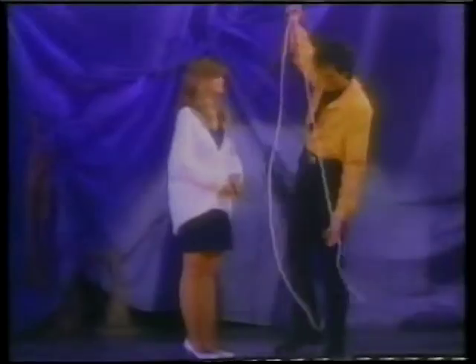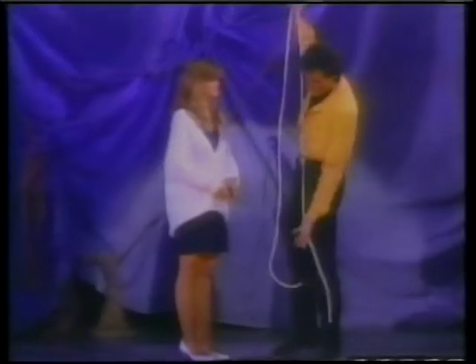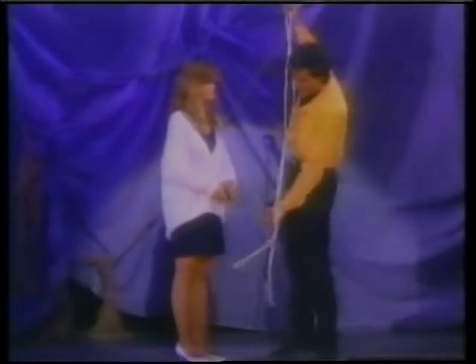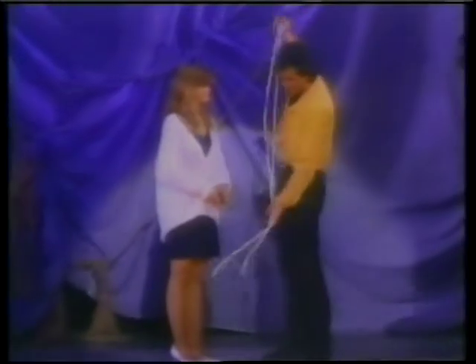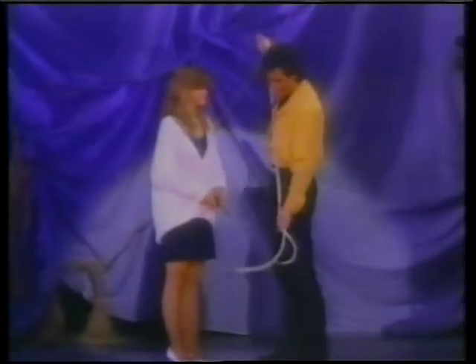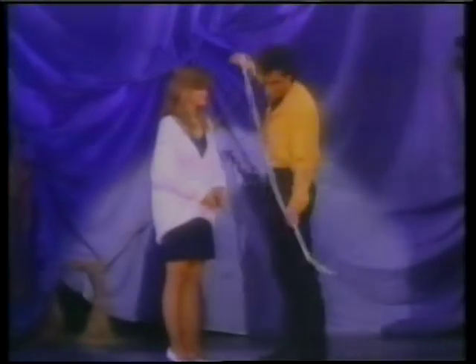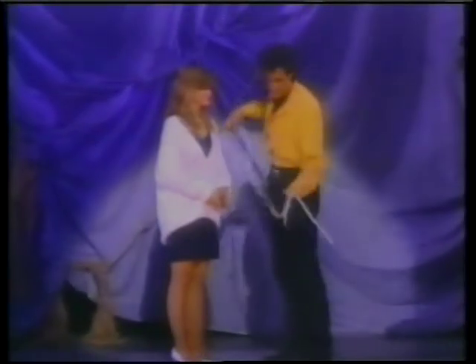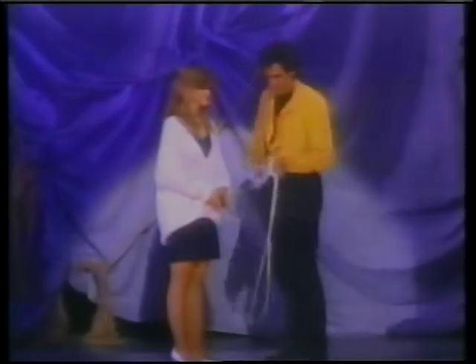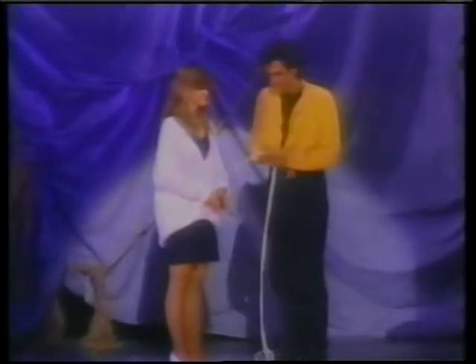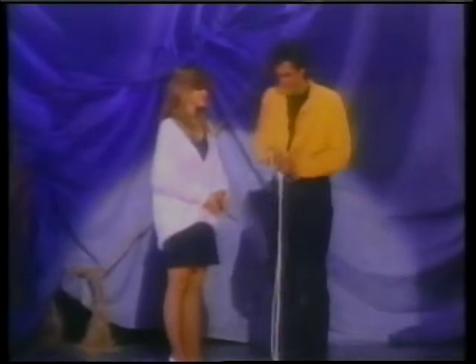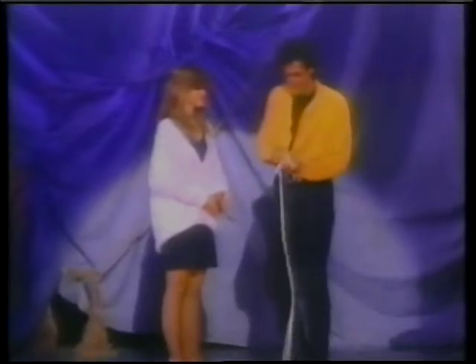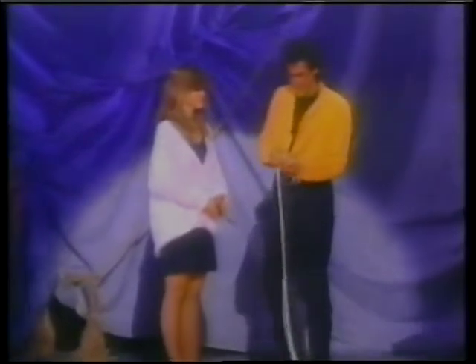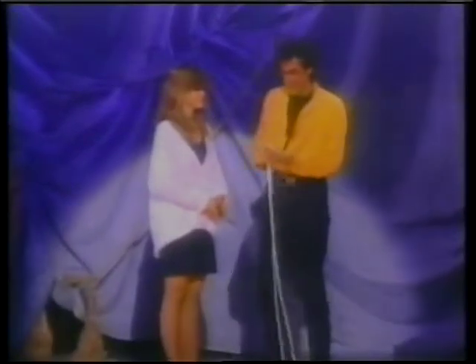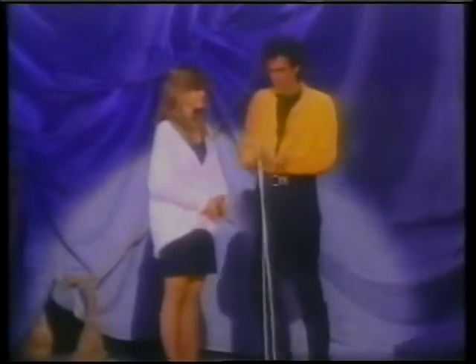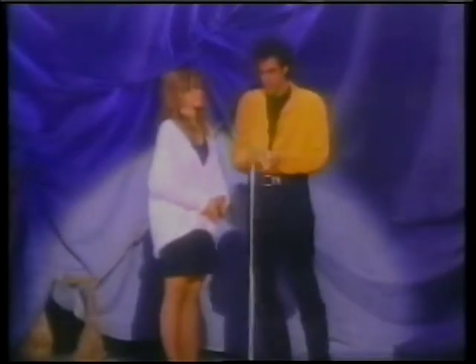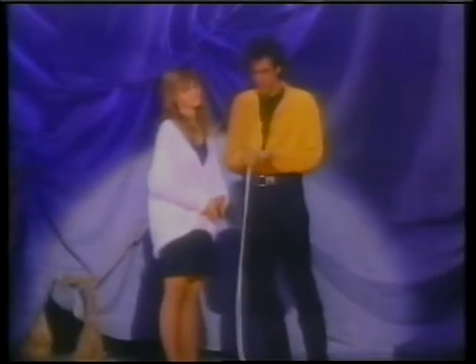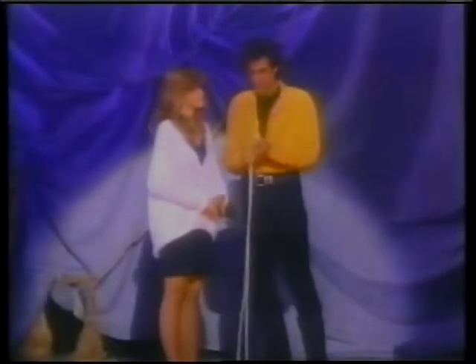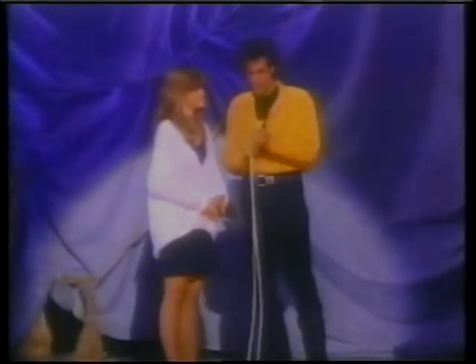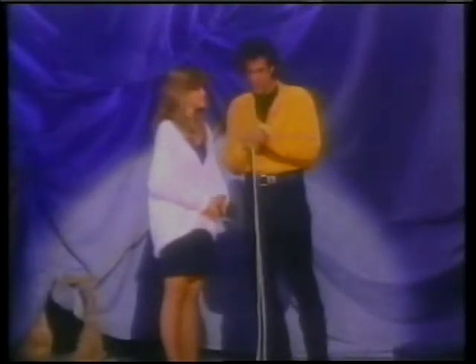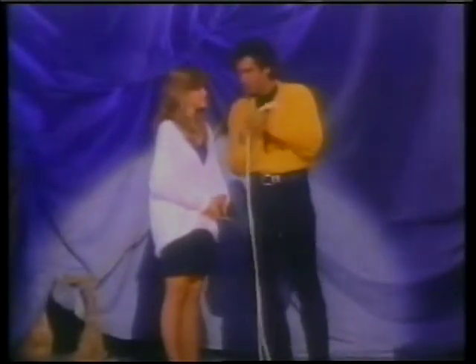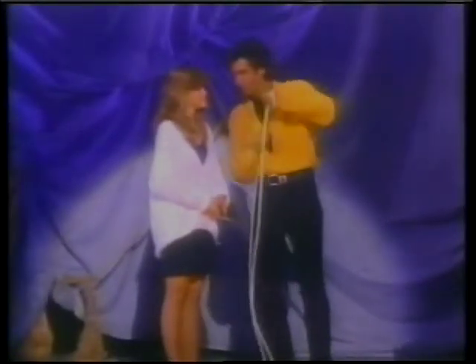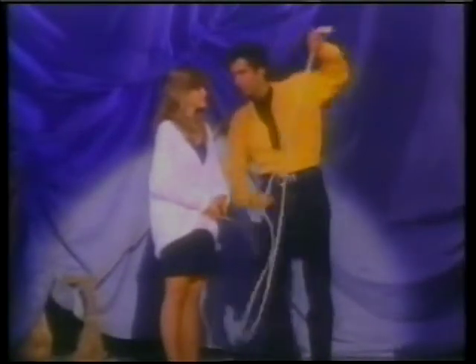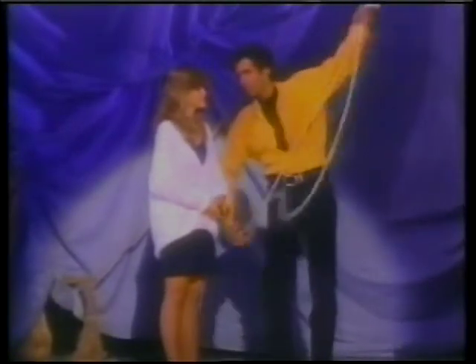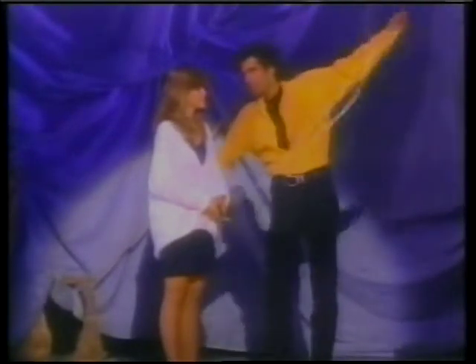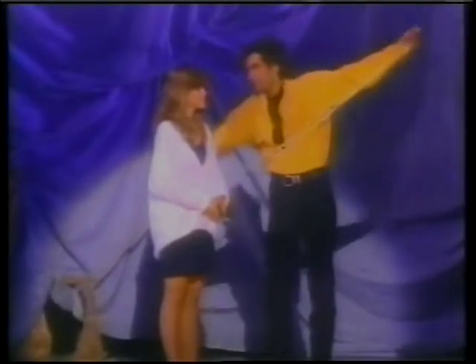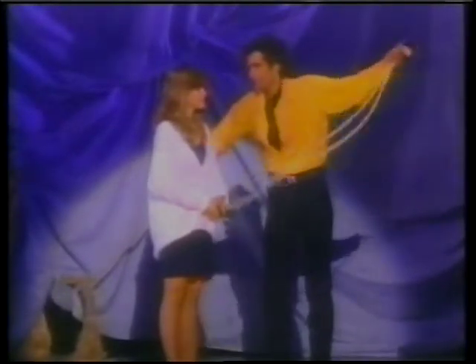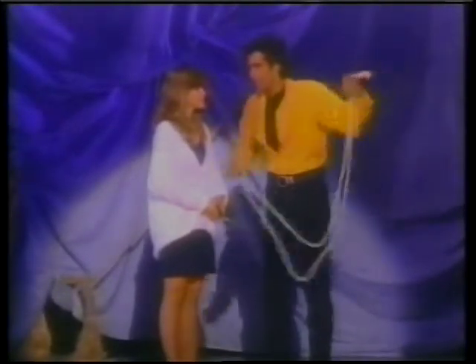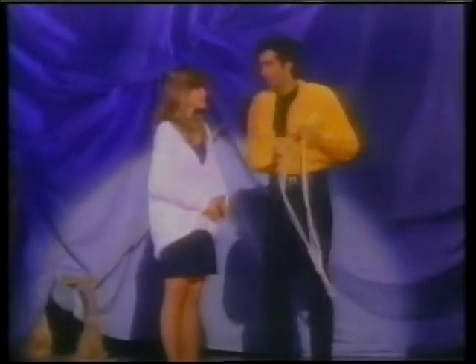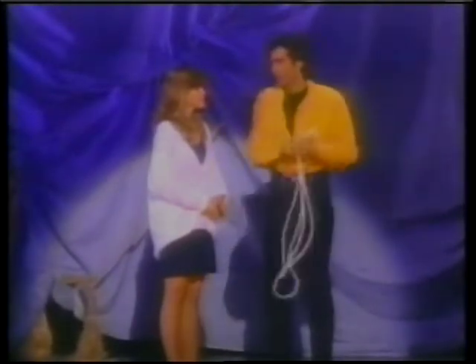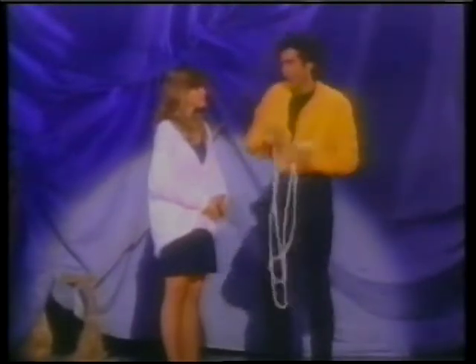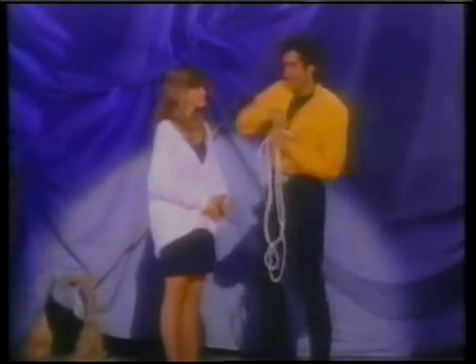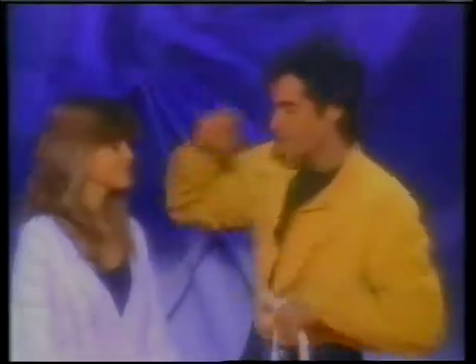A classic of magic — it's how to cut a rope in two pieces and put it back together into one solid piece. Okay, all right, here's what you got to do.